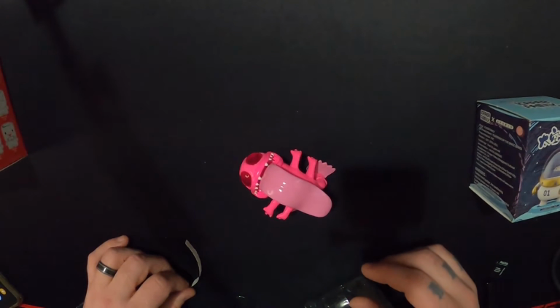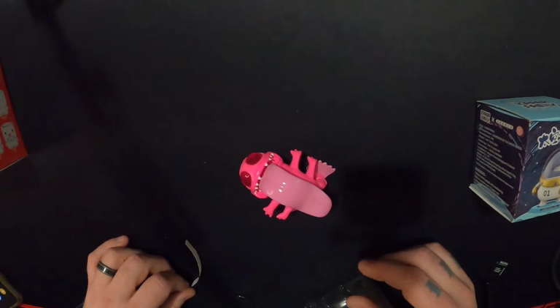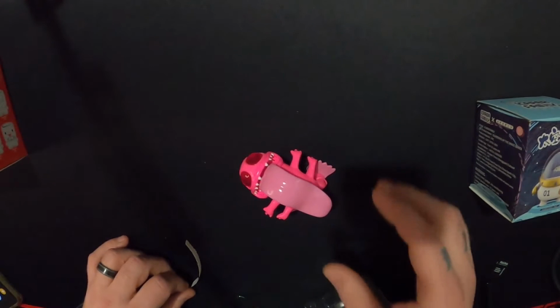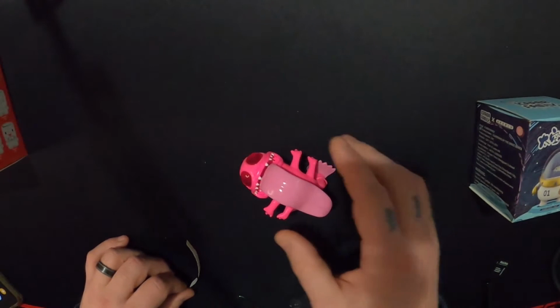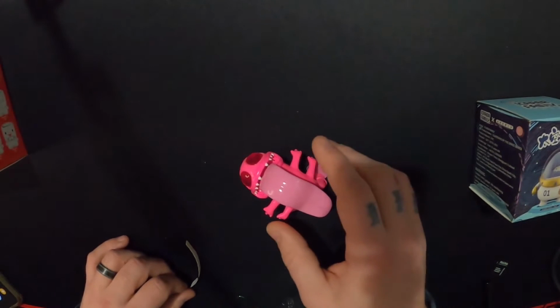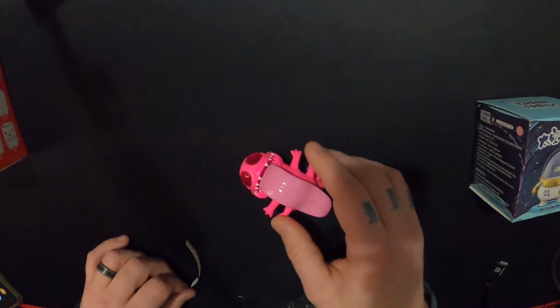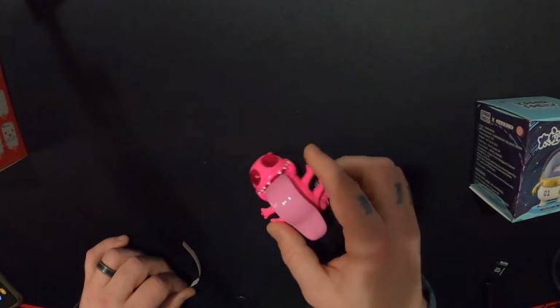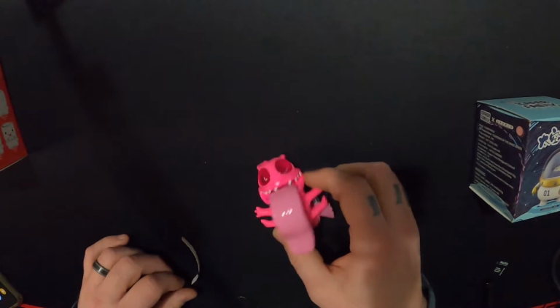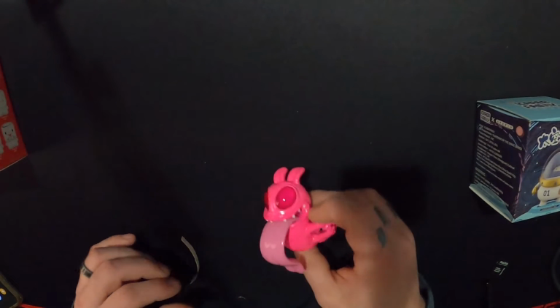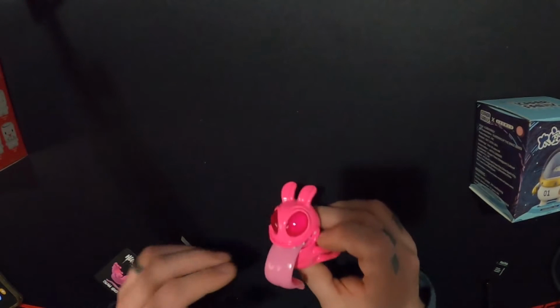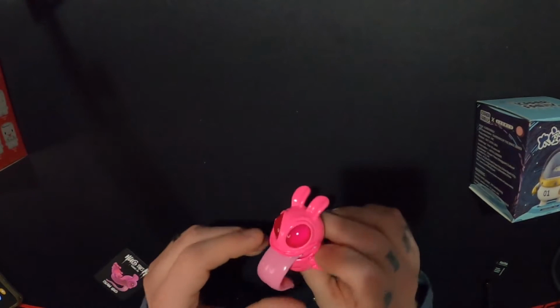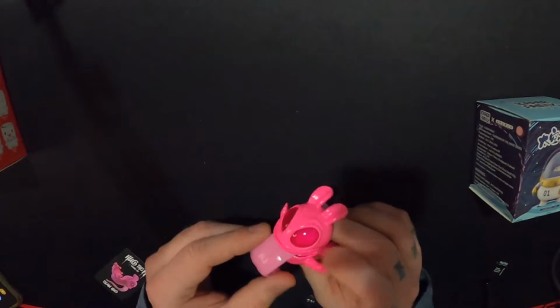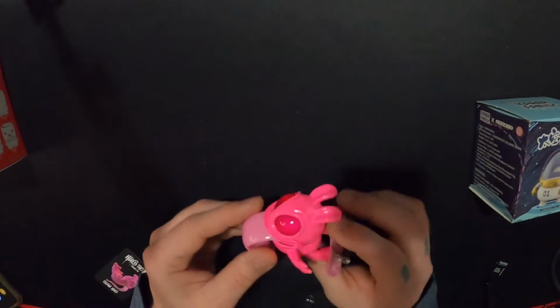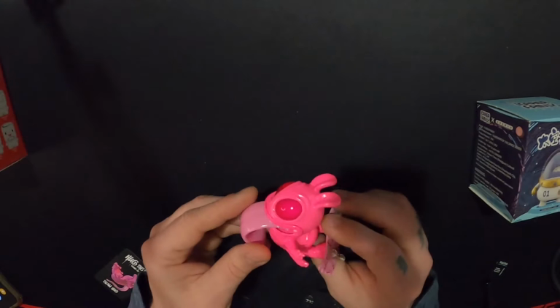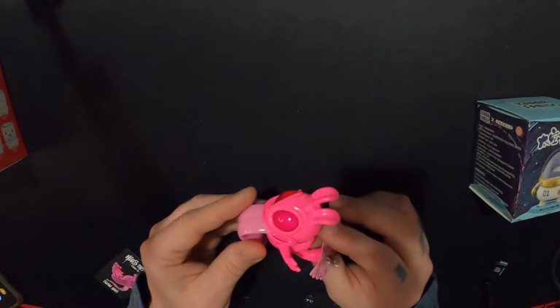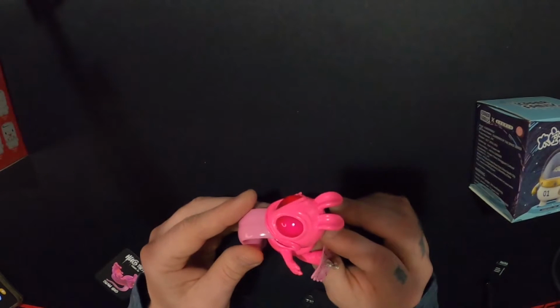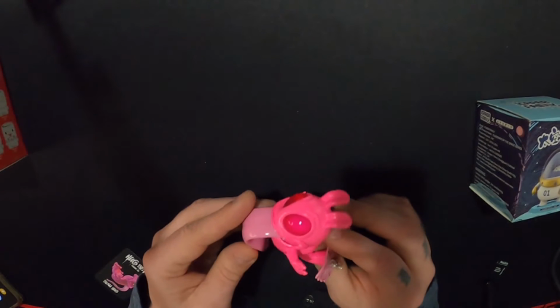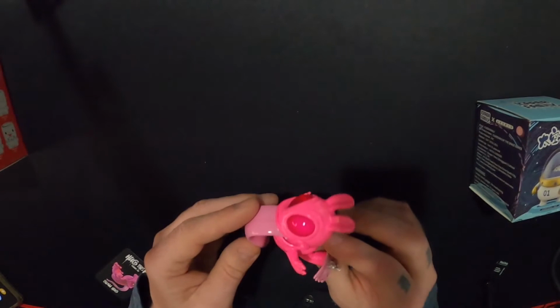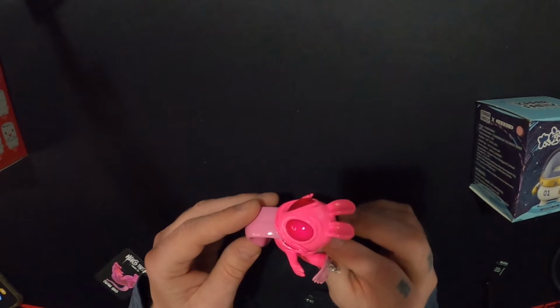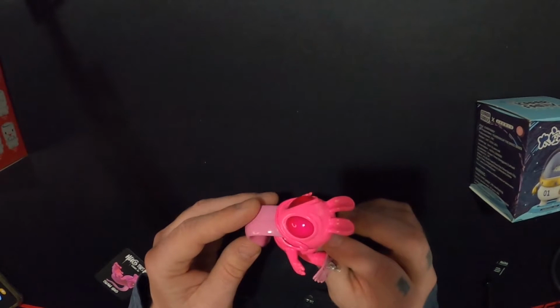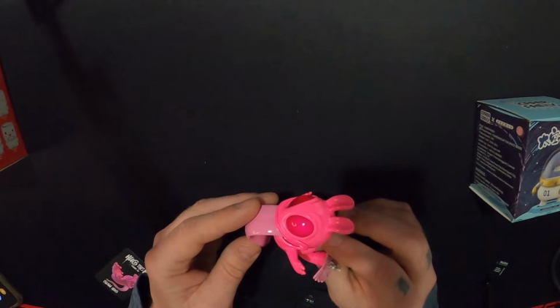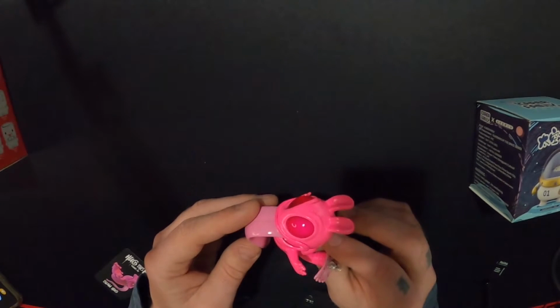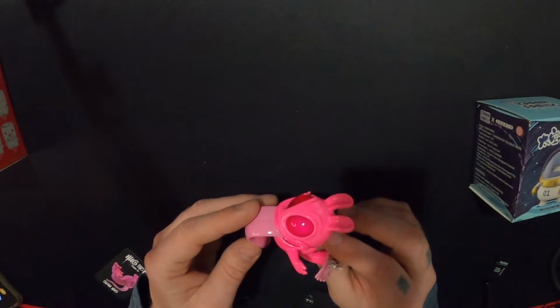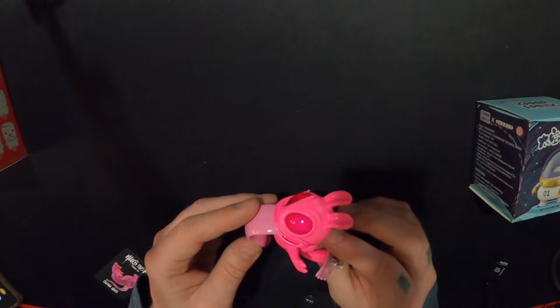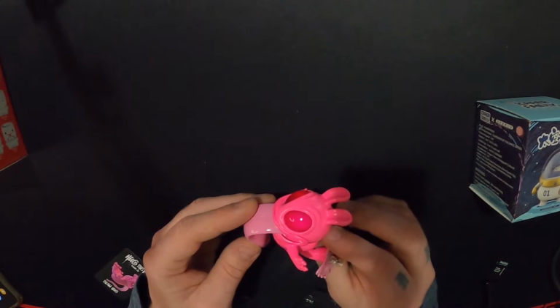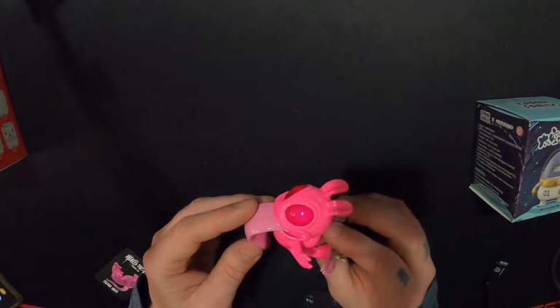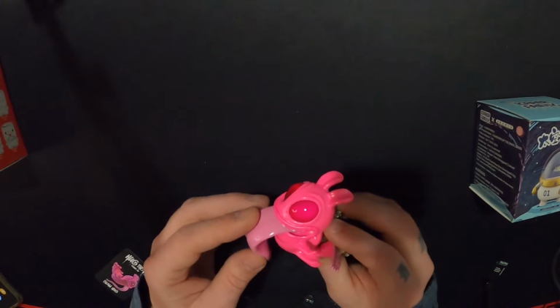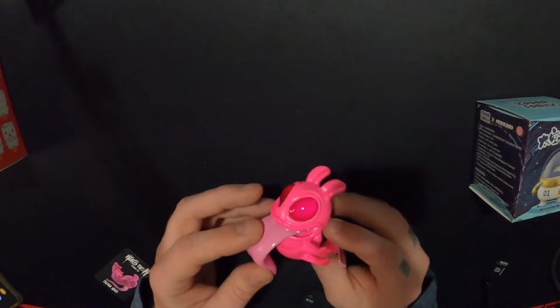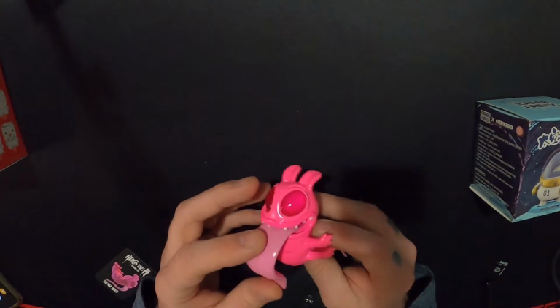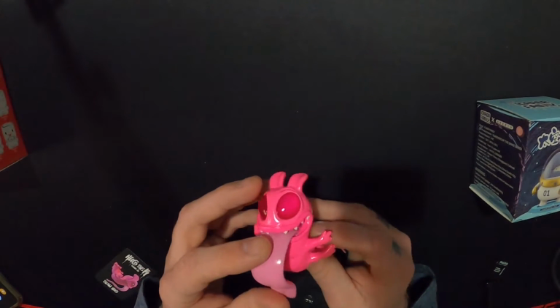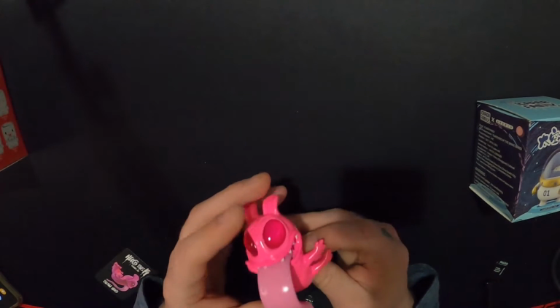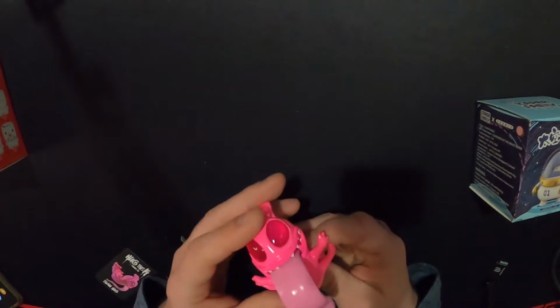This could be one of my favorite blind box toys I've ever opened — this thing is awesome.